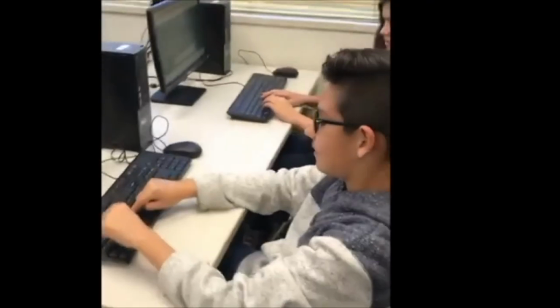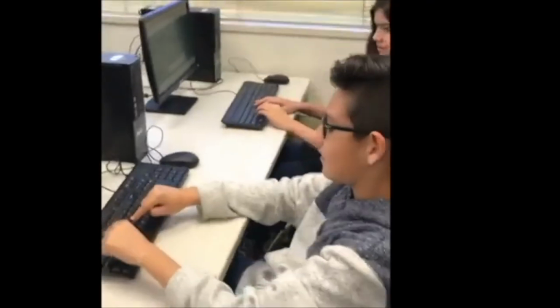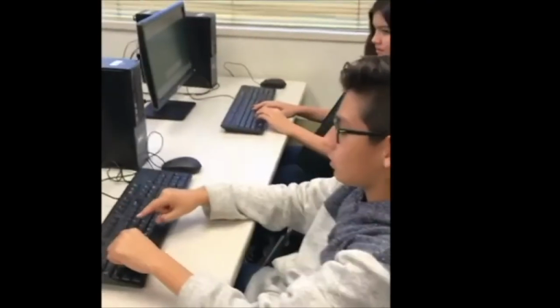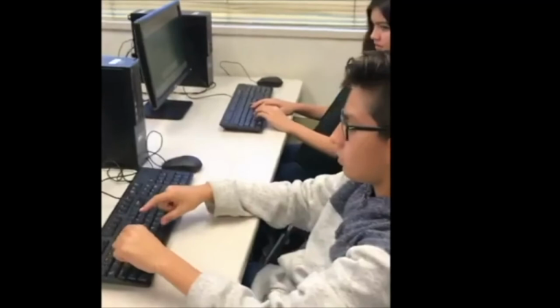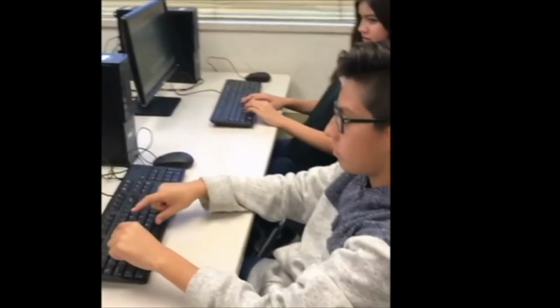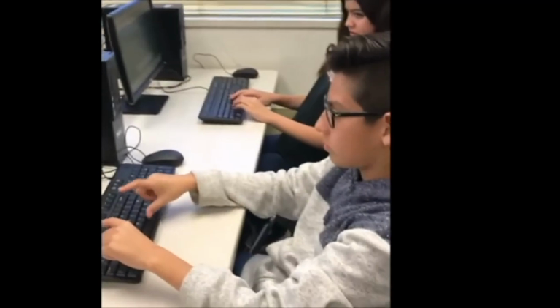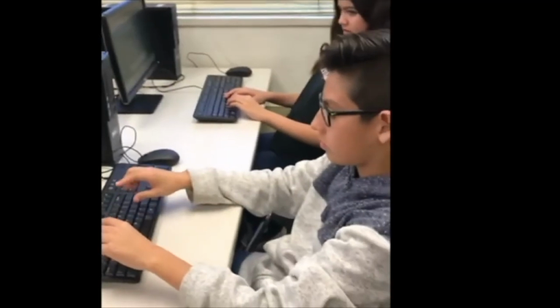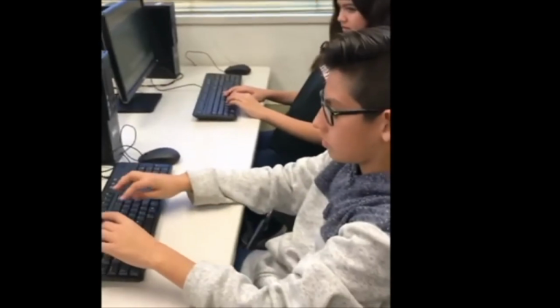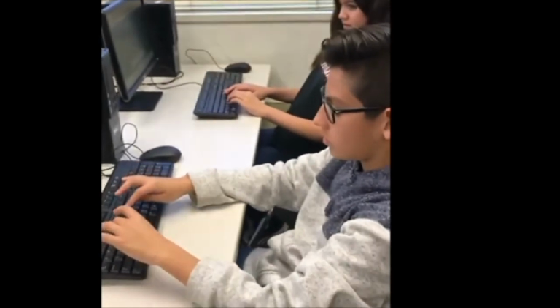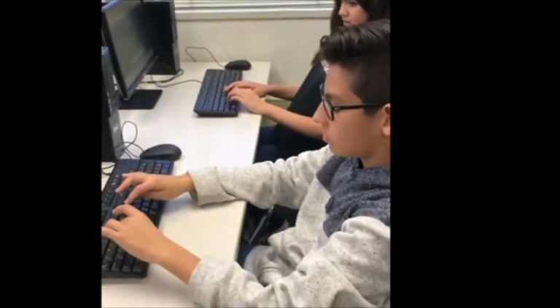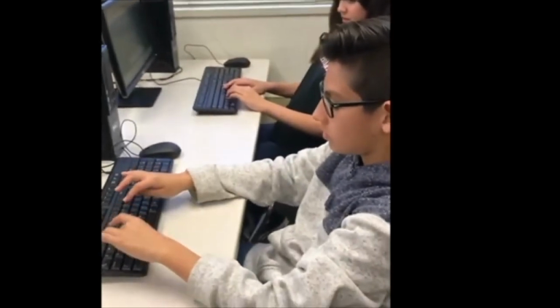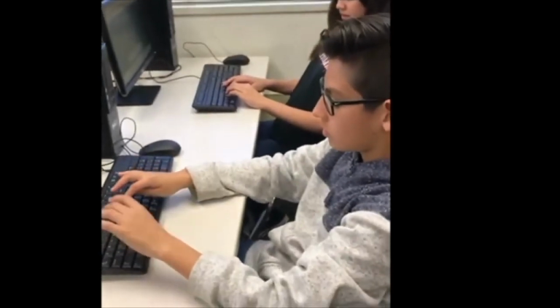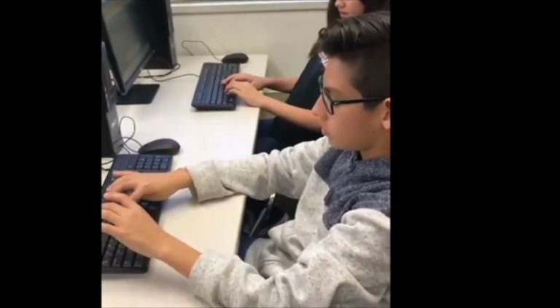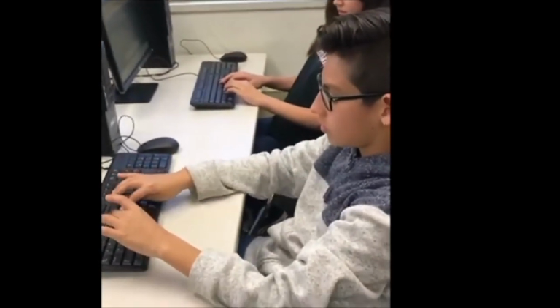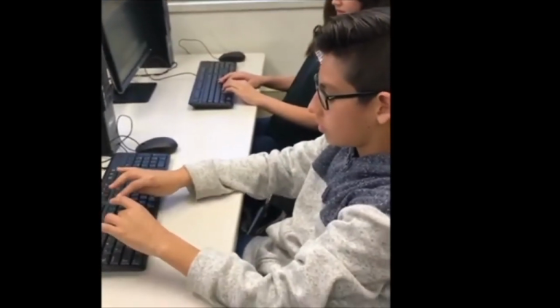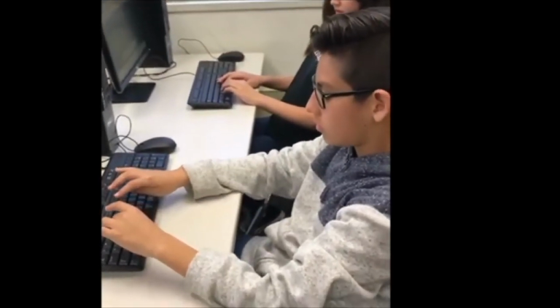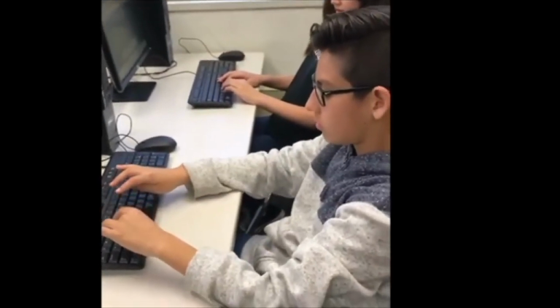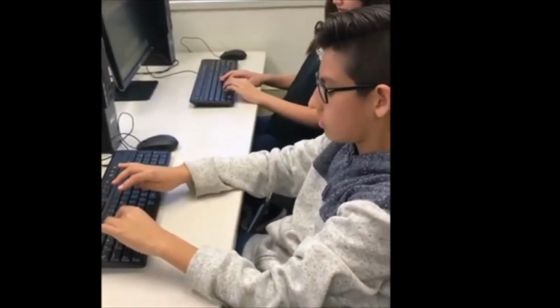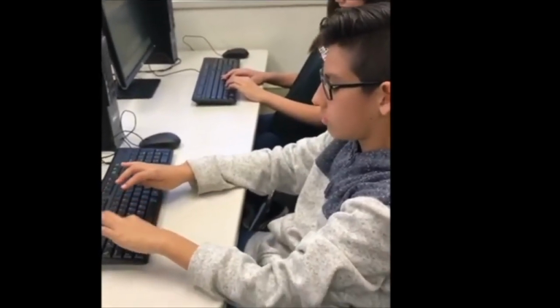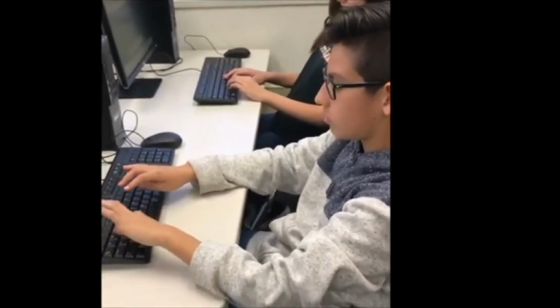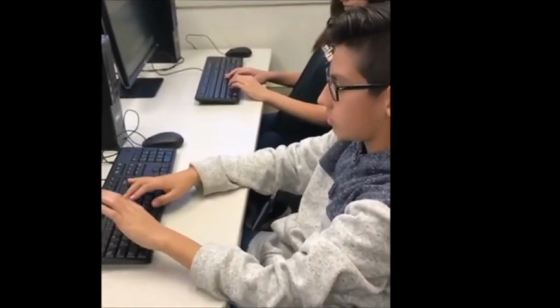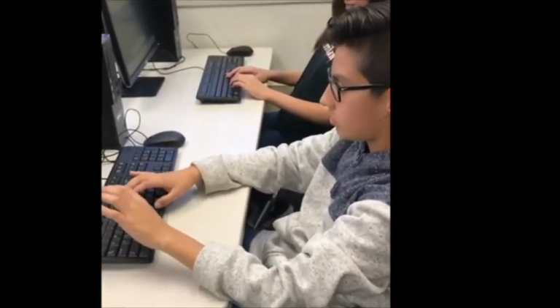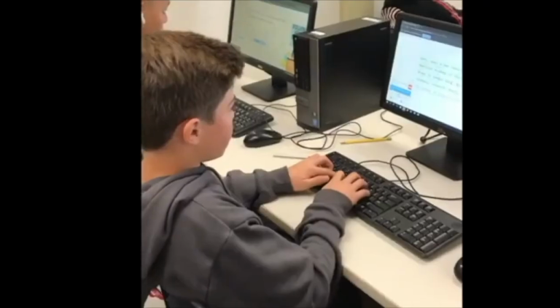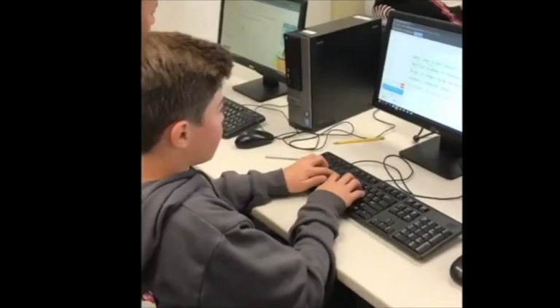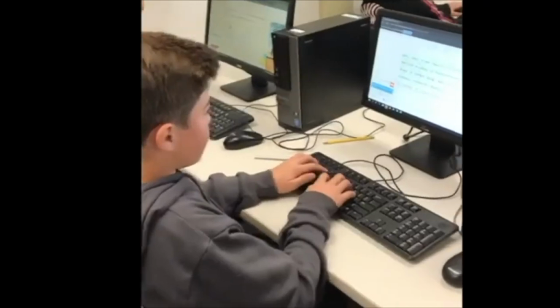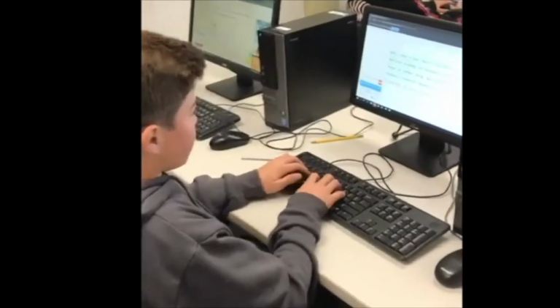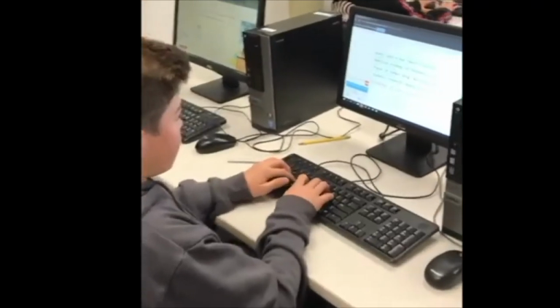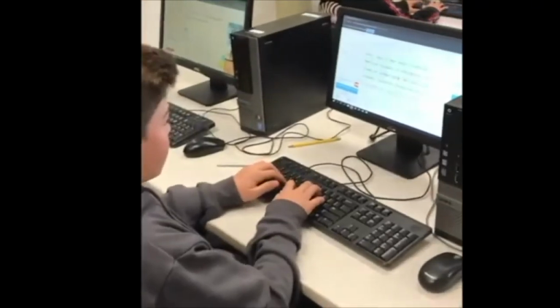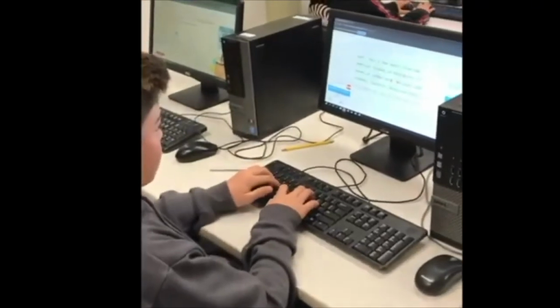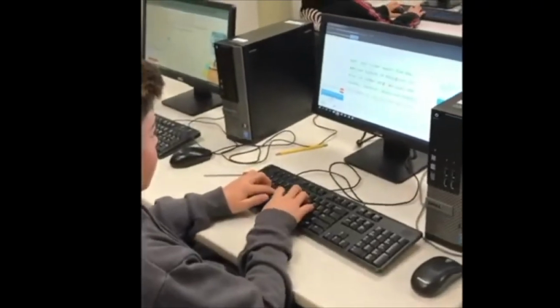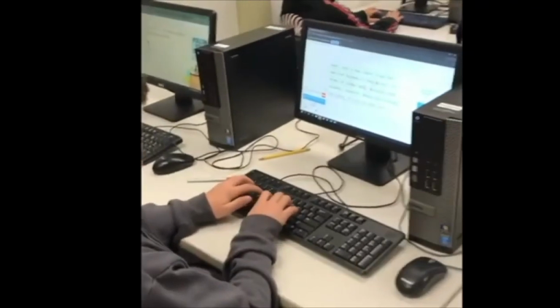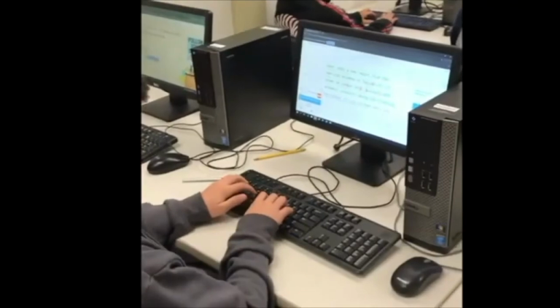So, do you want to go through life typing like this? Or like this? I like this class.